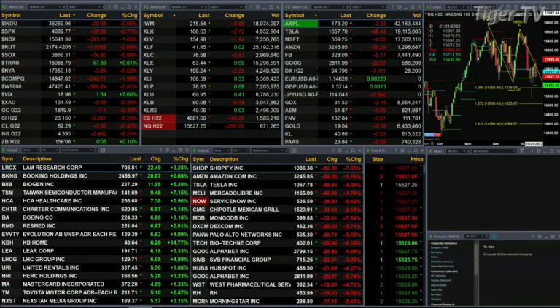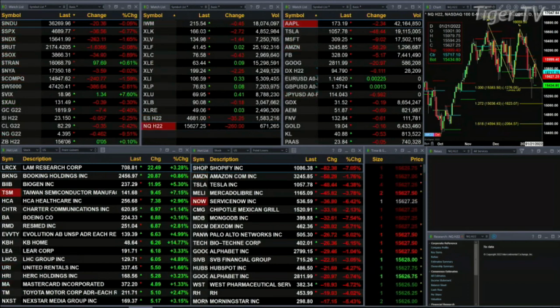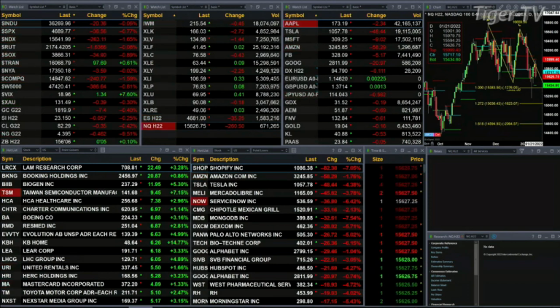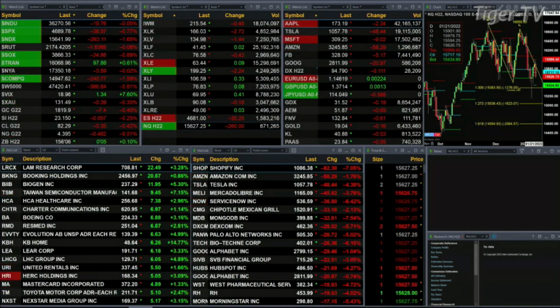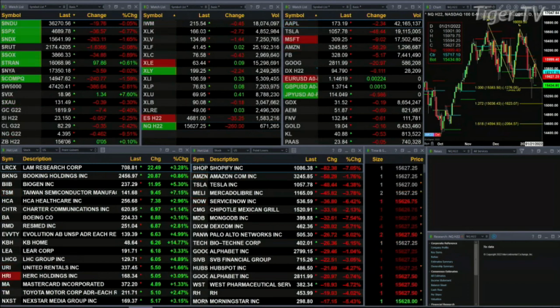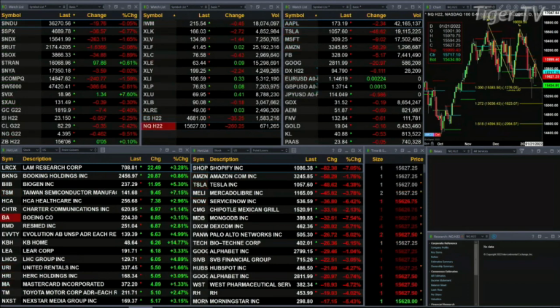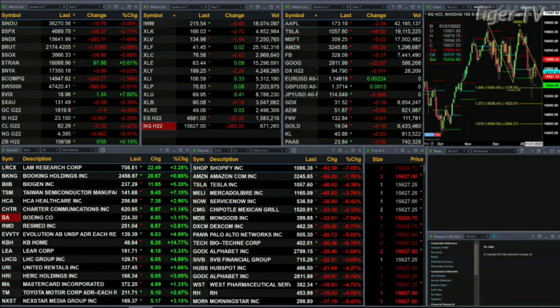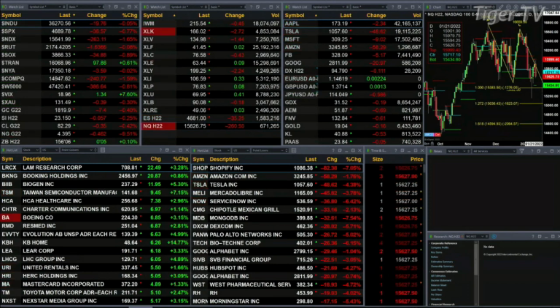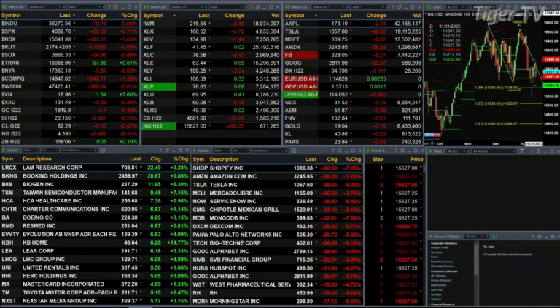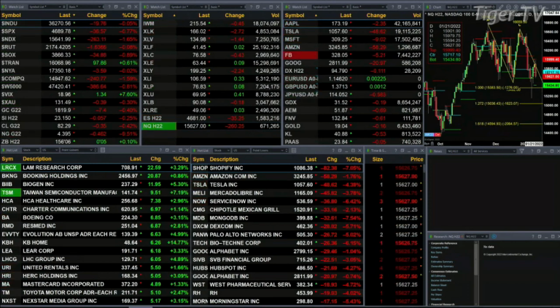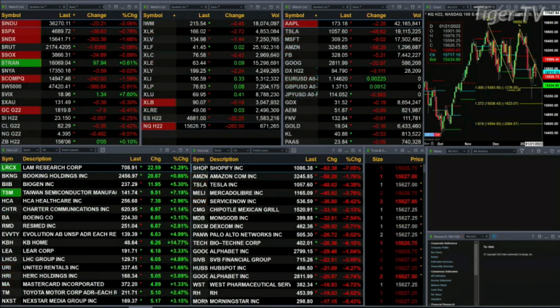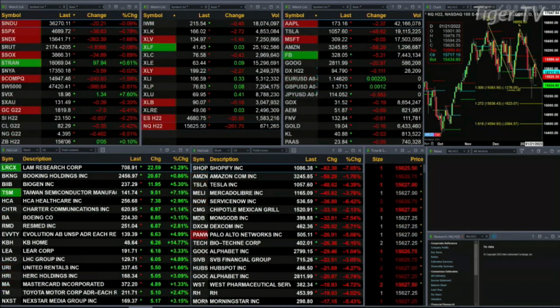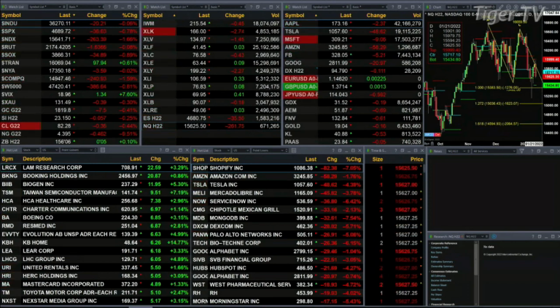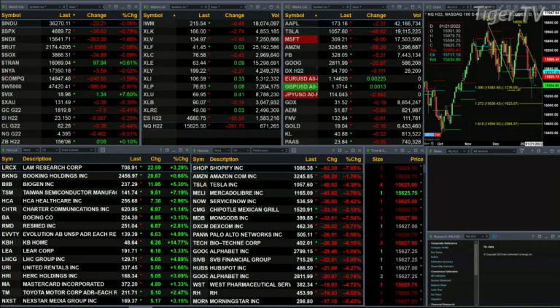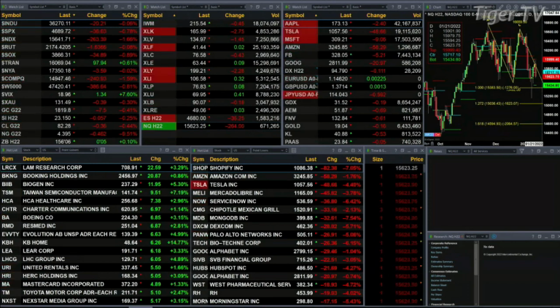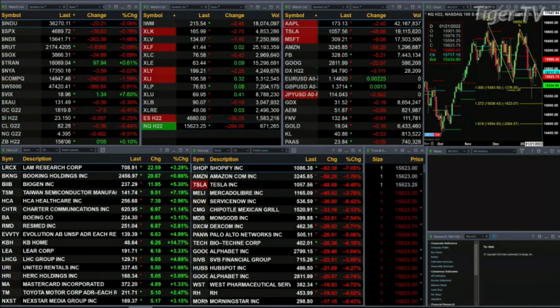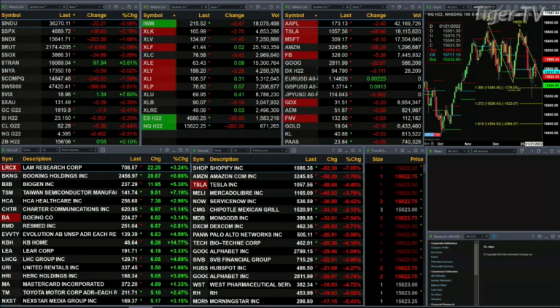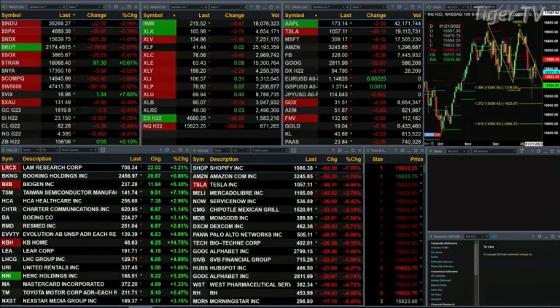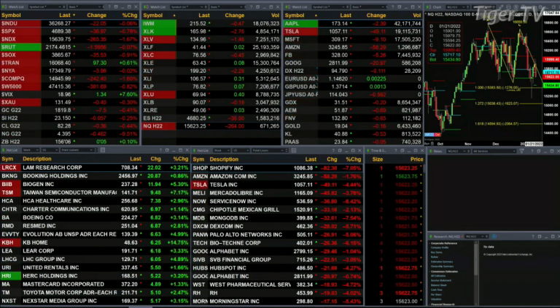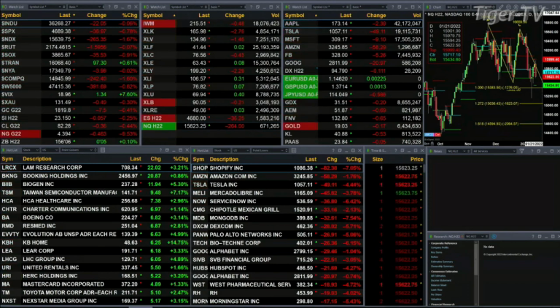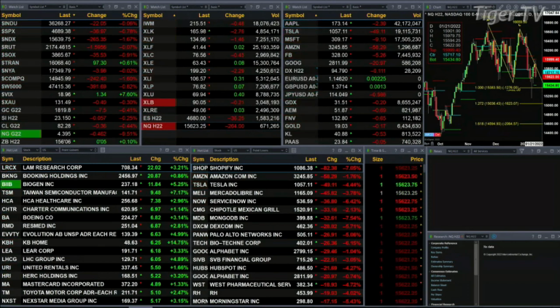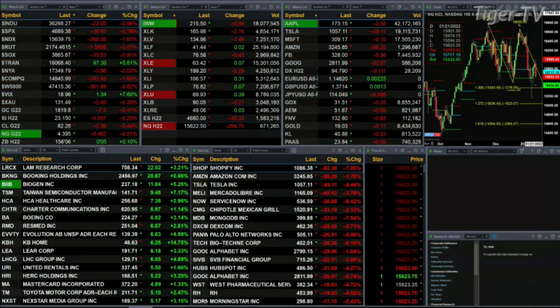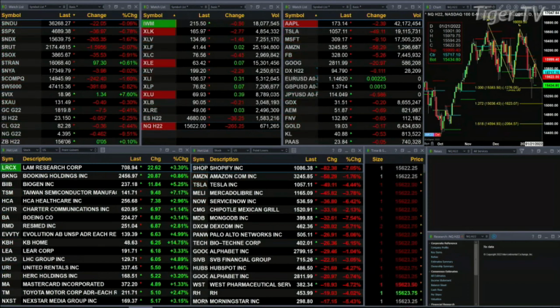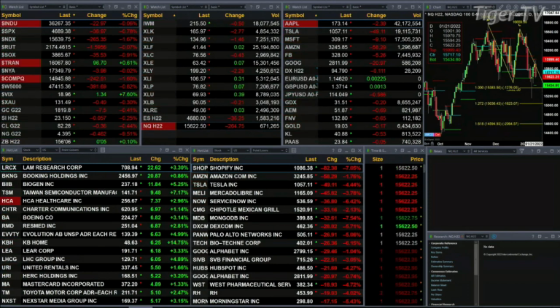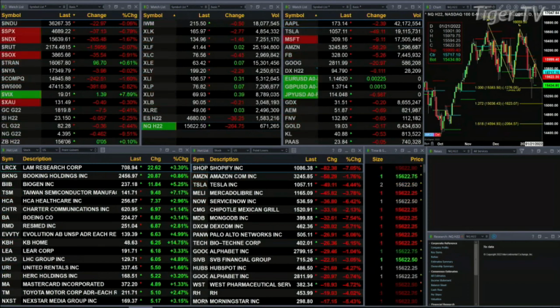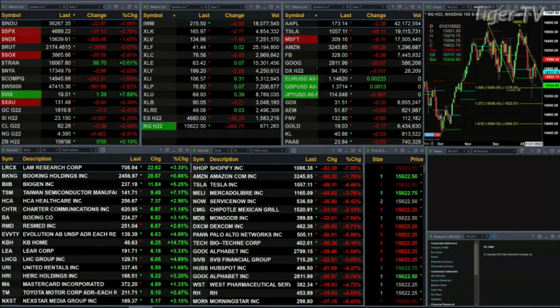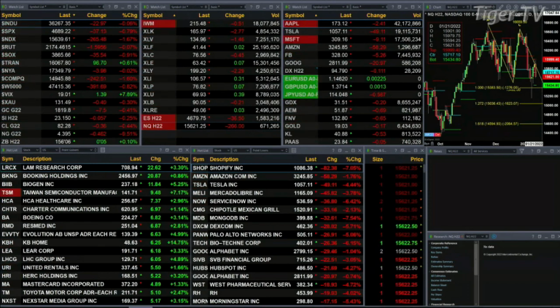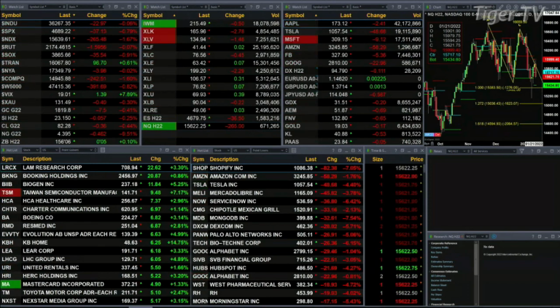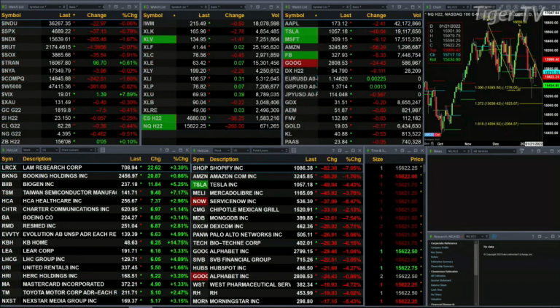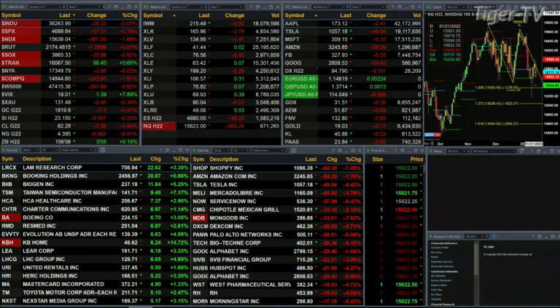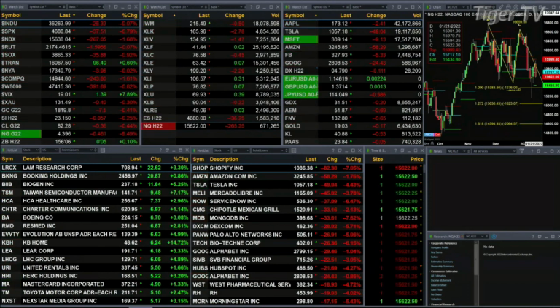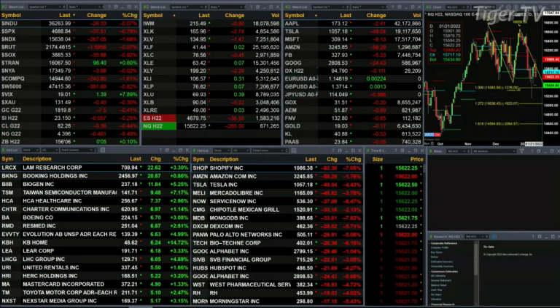Semis are off 34. Gold is down seven bucks, silver's off, and light sweet crude is off 35 cents. Let's go take a look at our nine-panel market update chart.